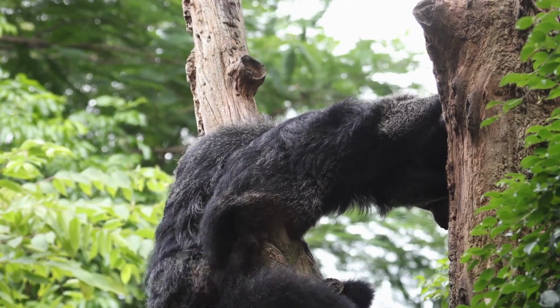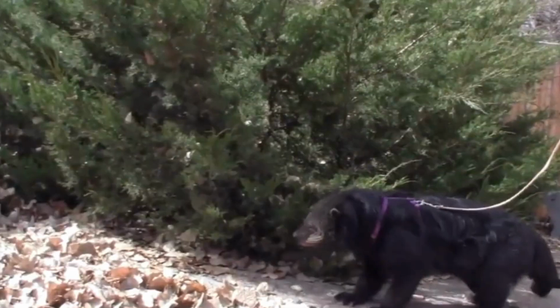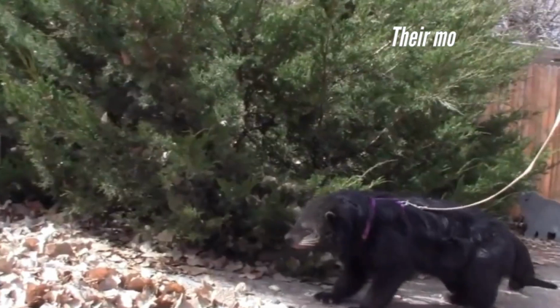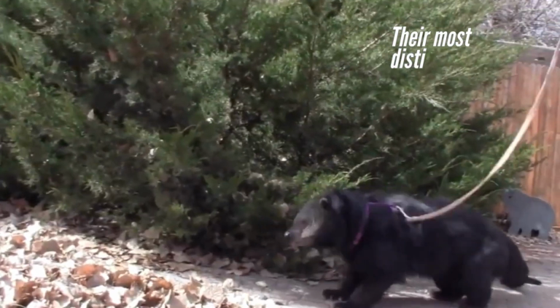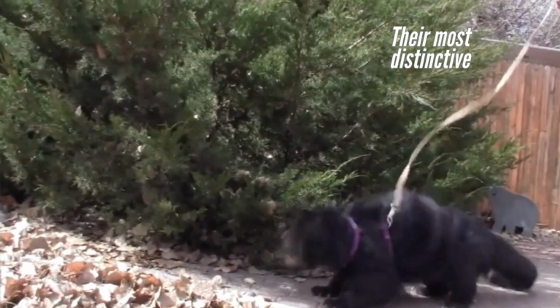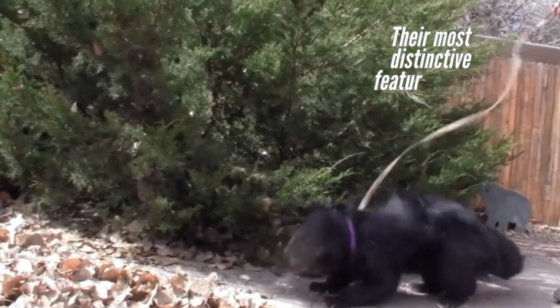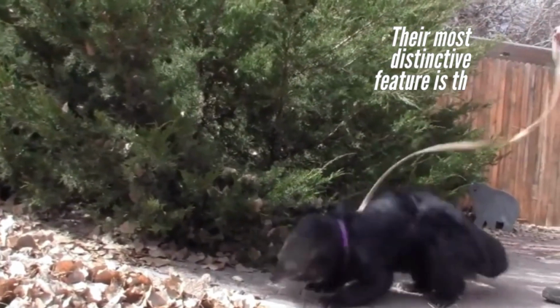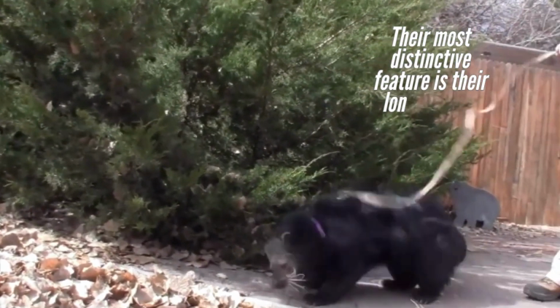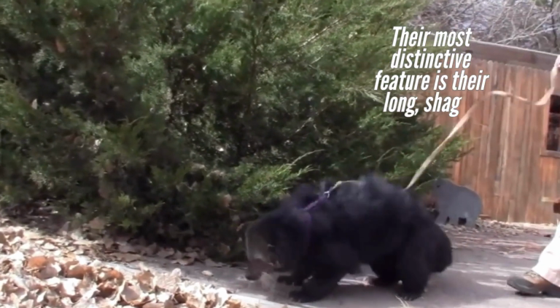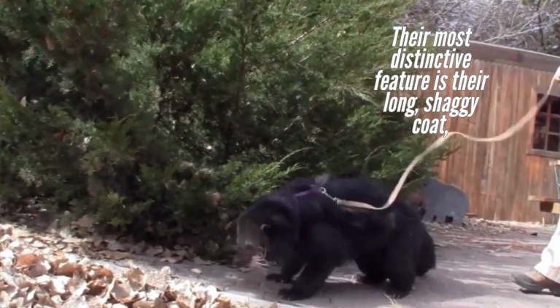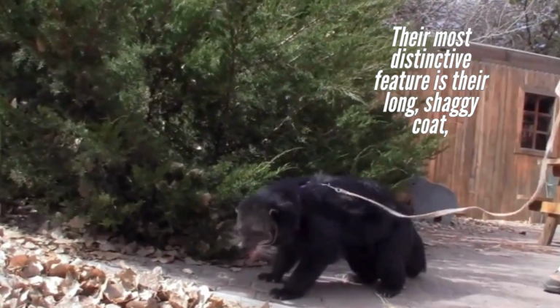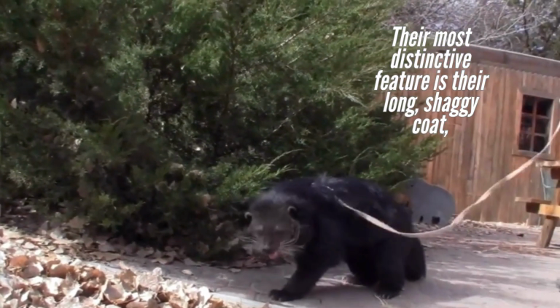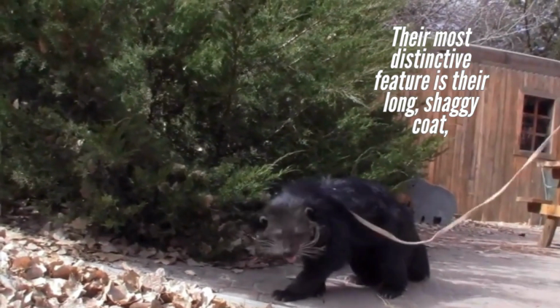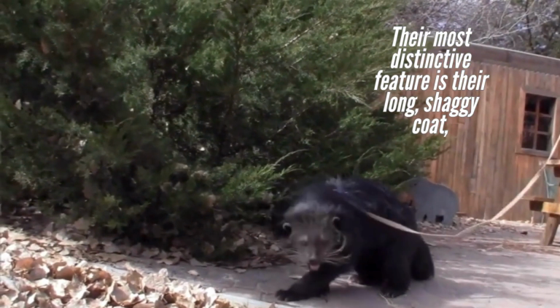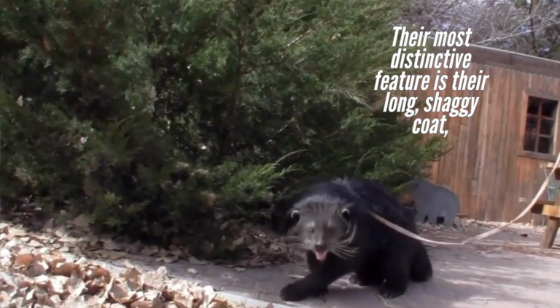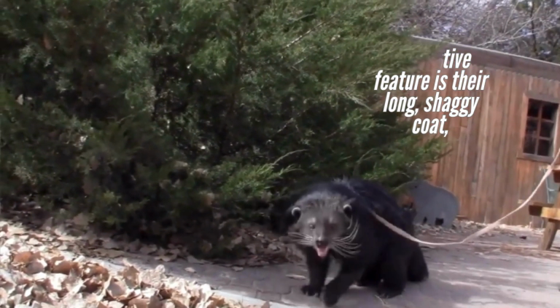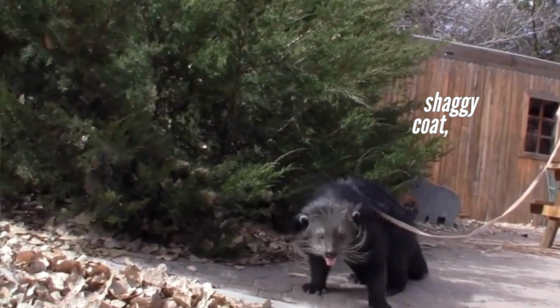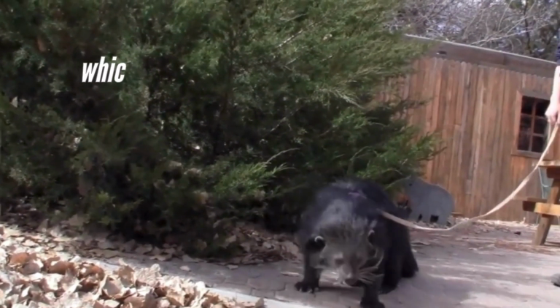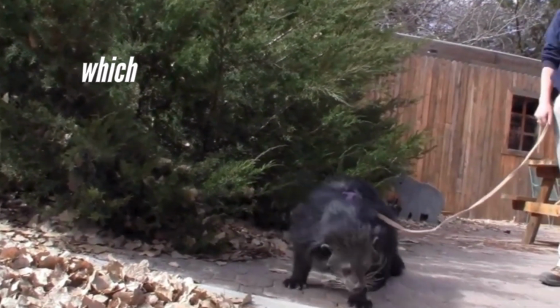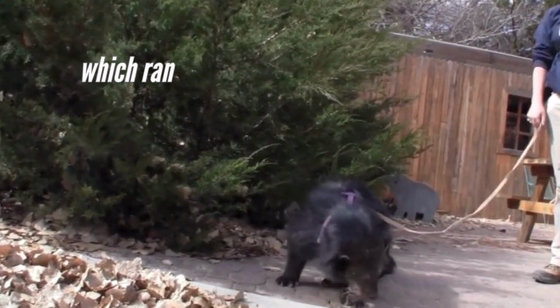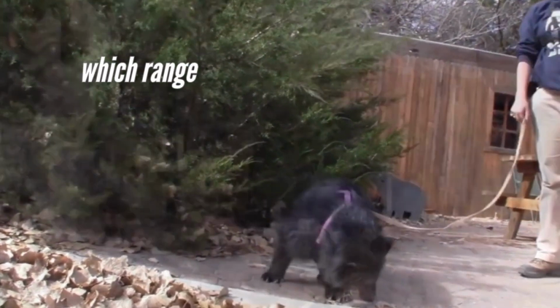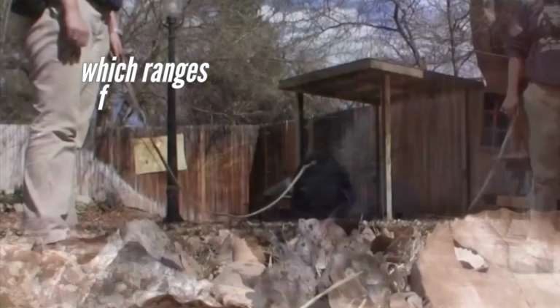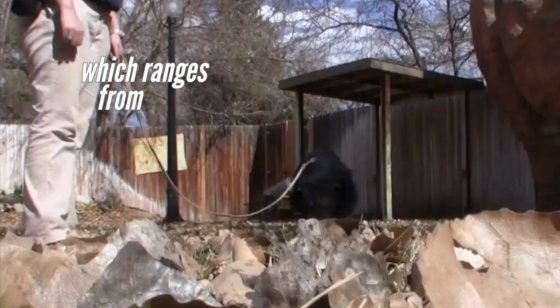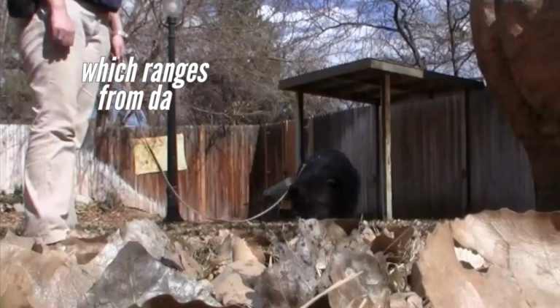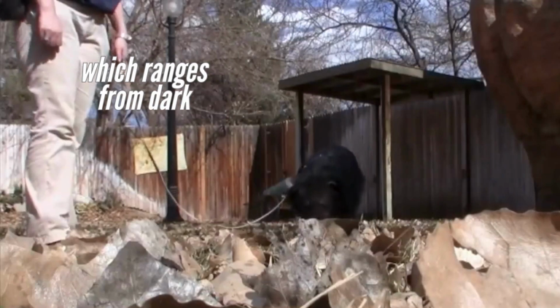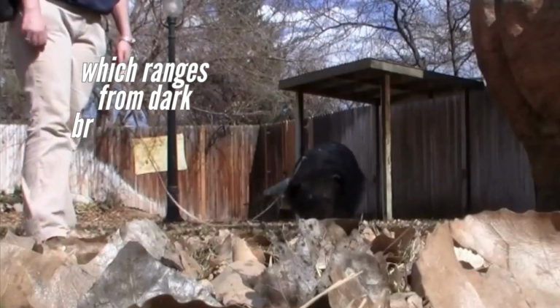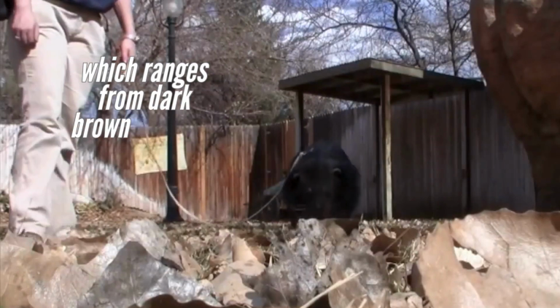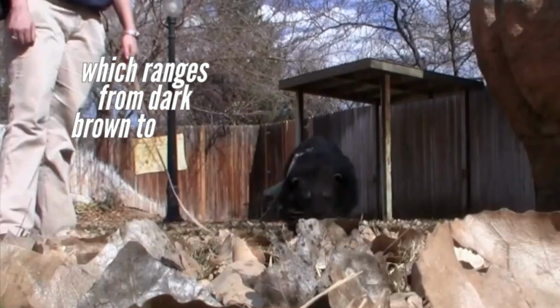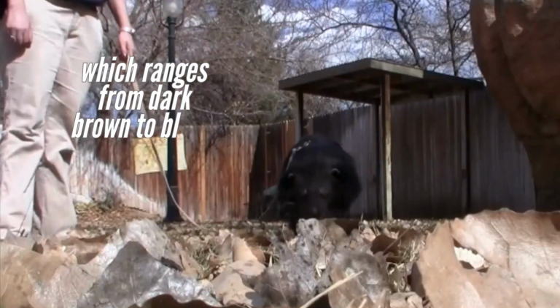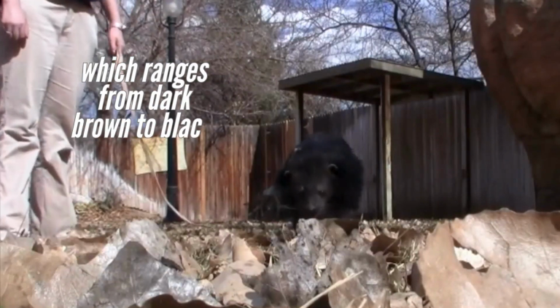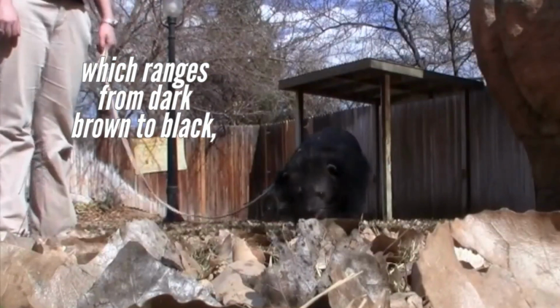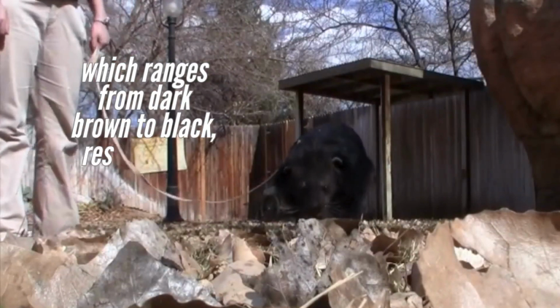Their most distinctive feature is their long, shaggy coat, which ranges from dark brown to black, resembling a bear's fur.